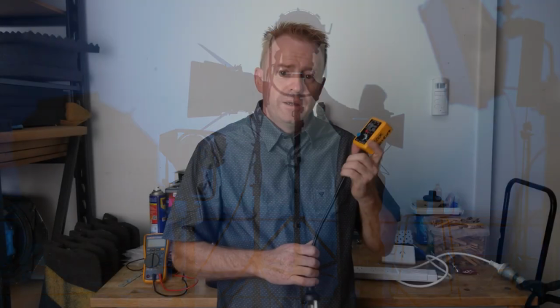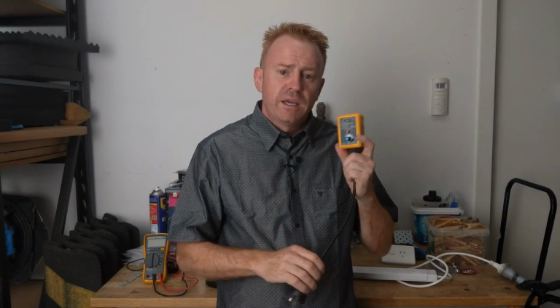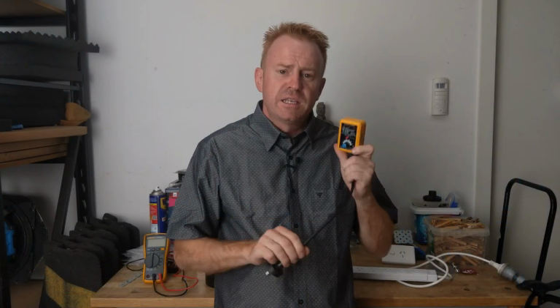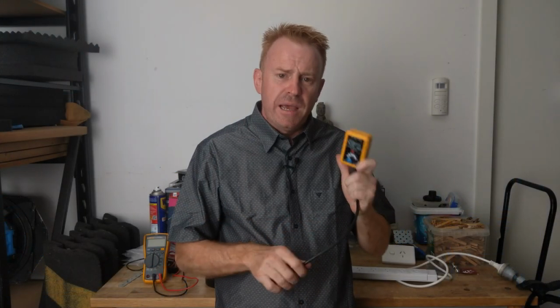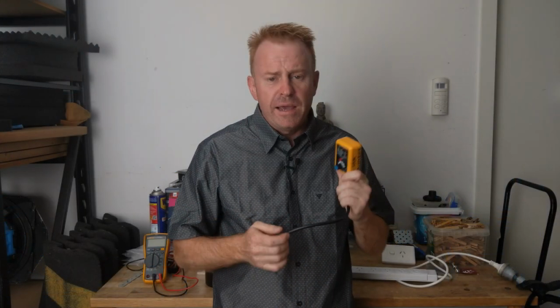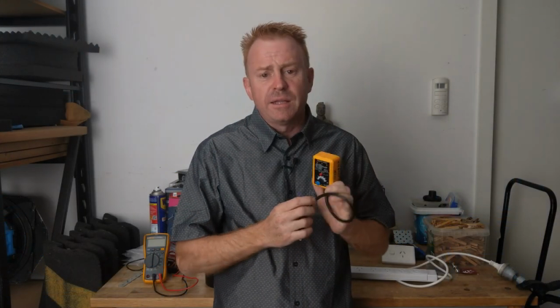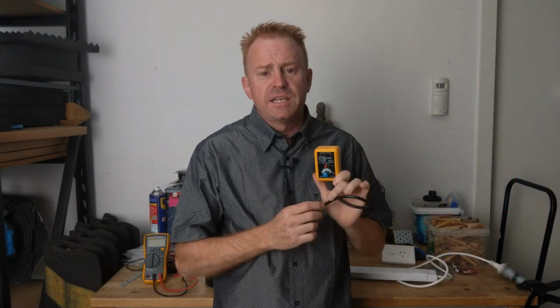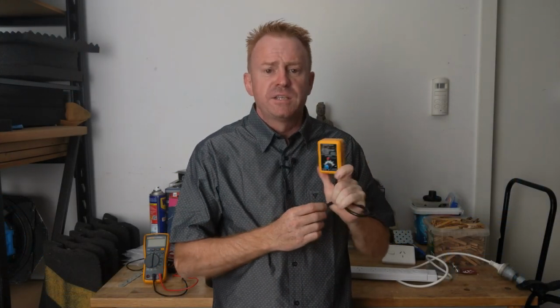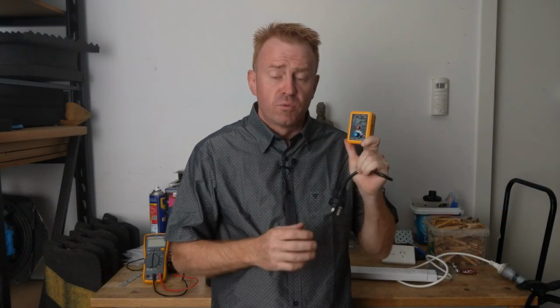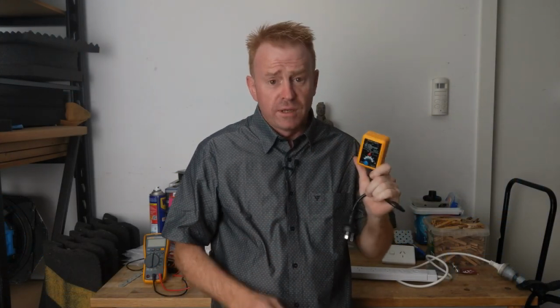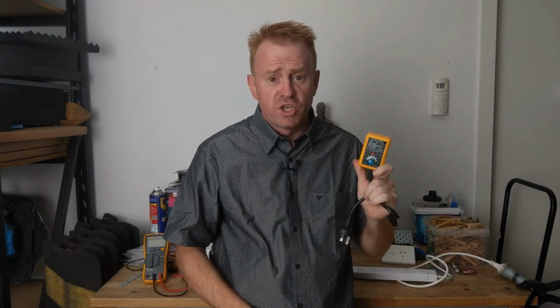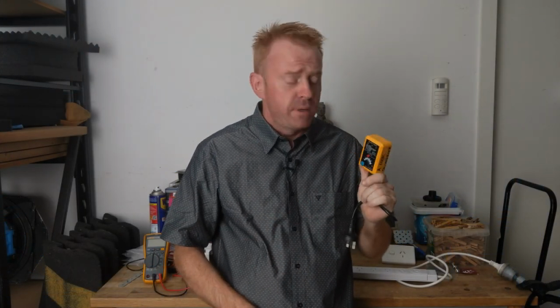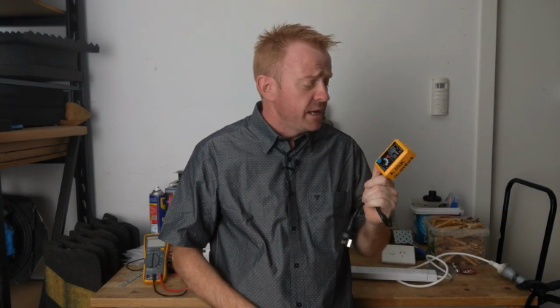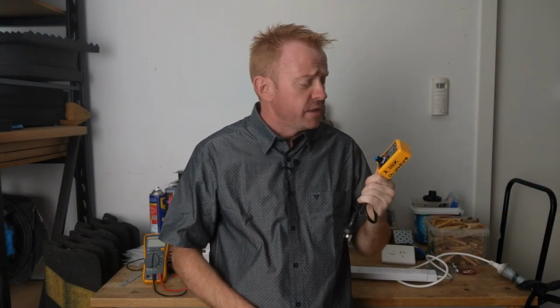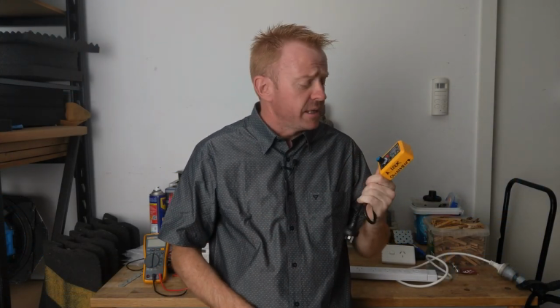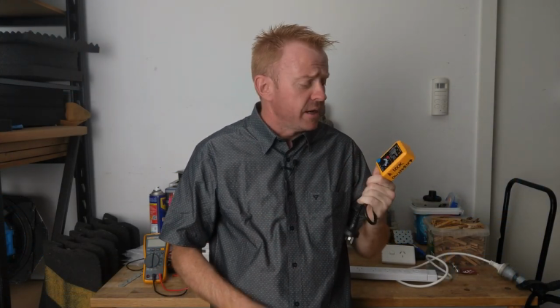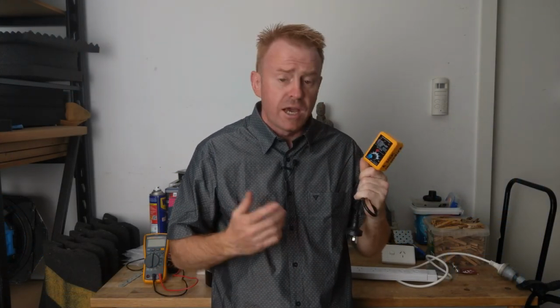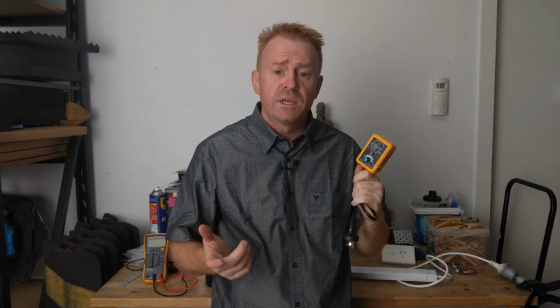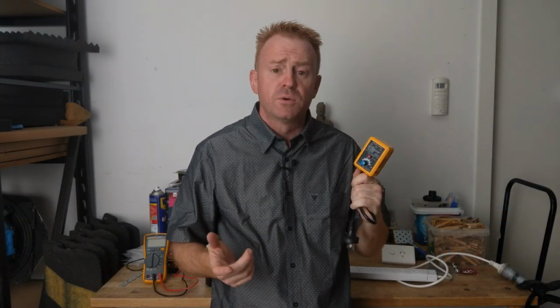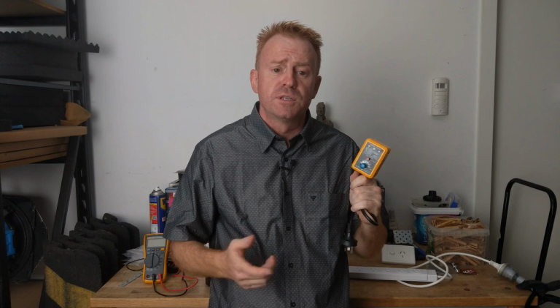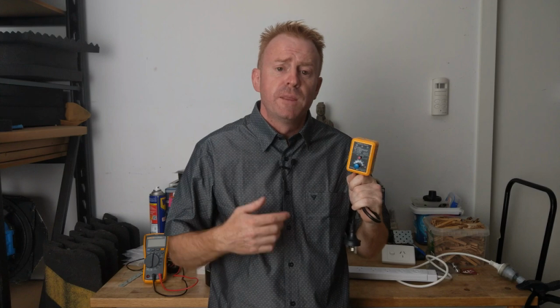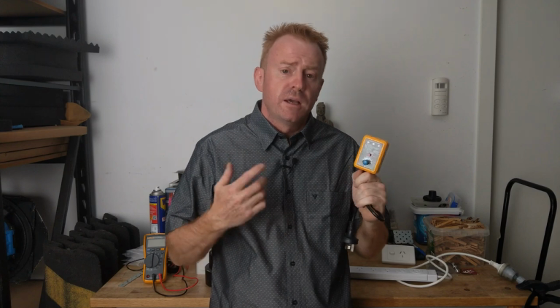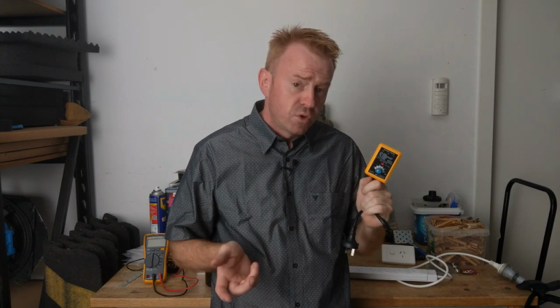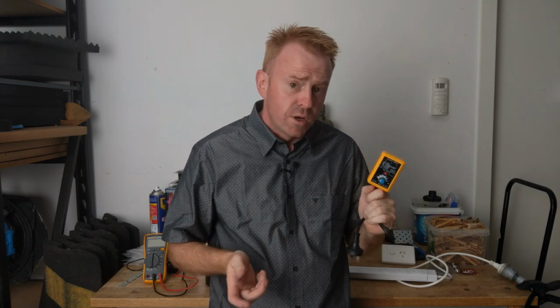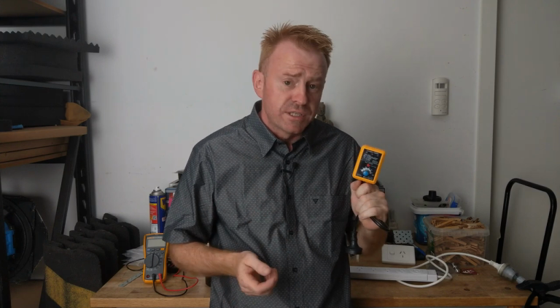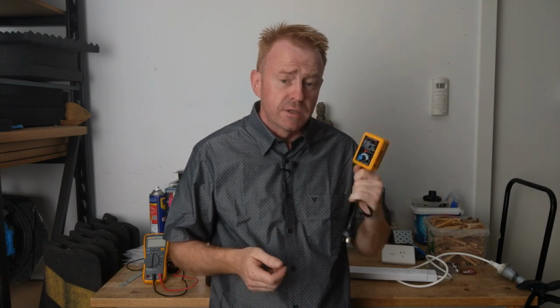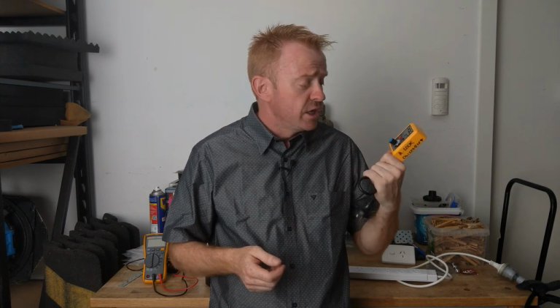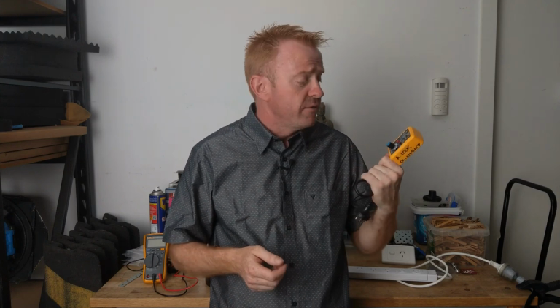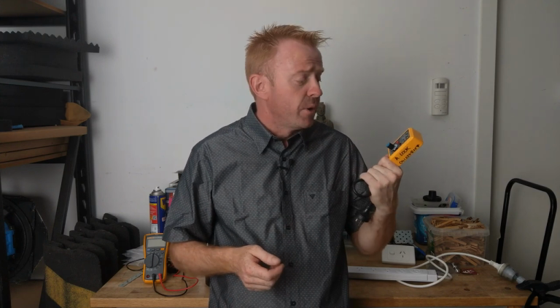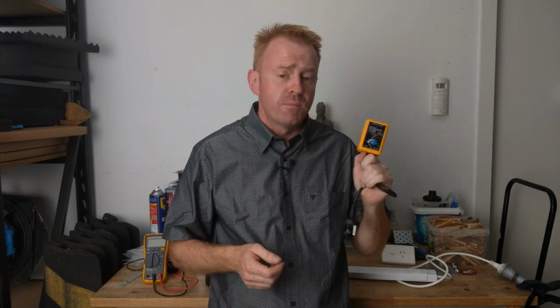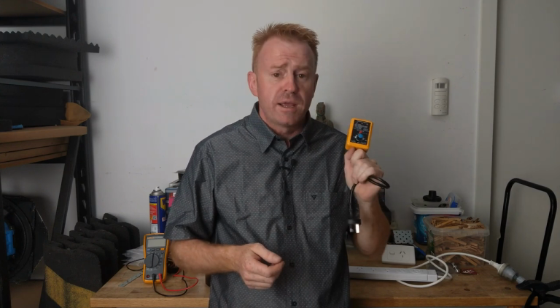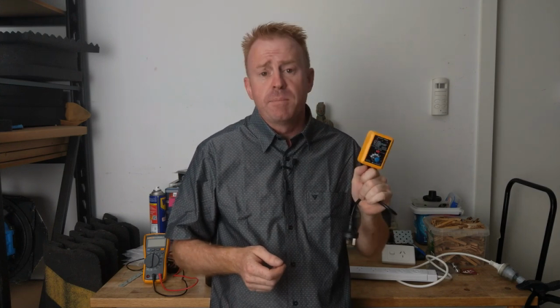Power outlet testers are really cheap. You can get them at hardware stores, electrical wholesalers, or even buy them on eBay.